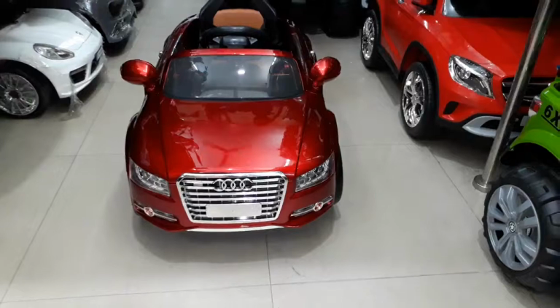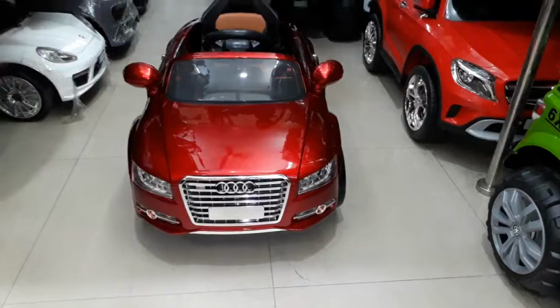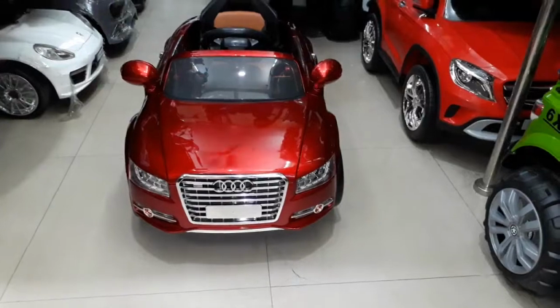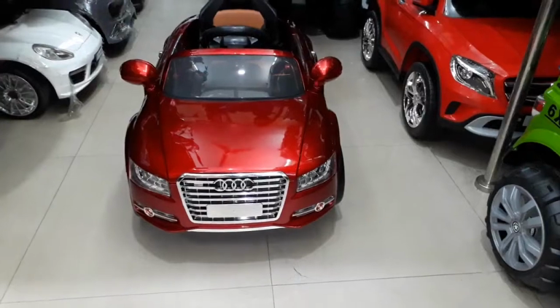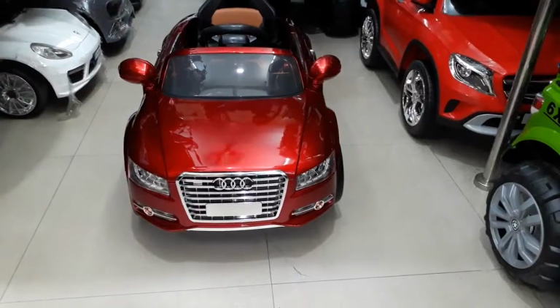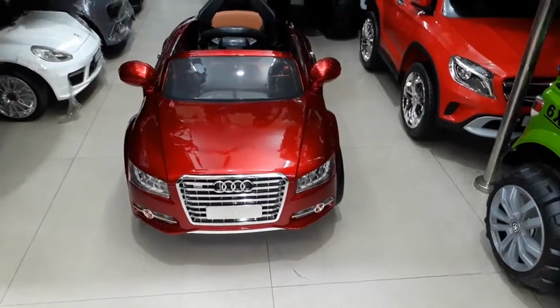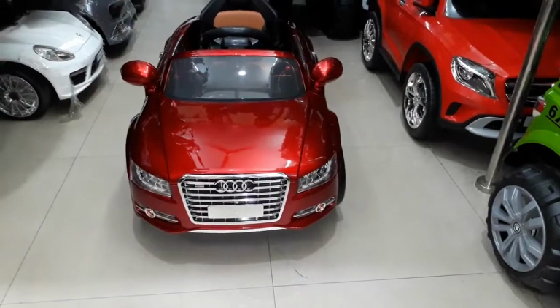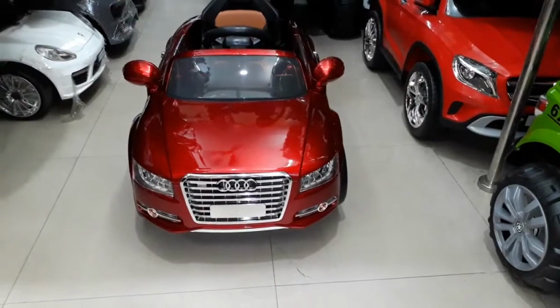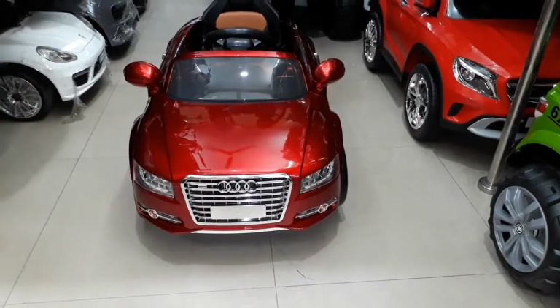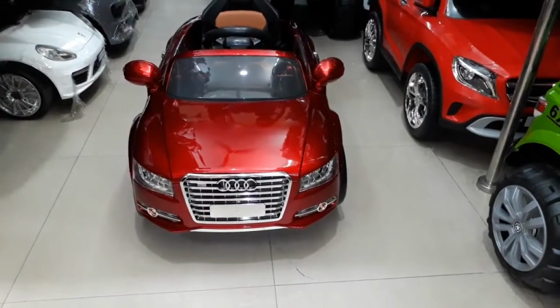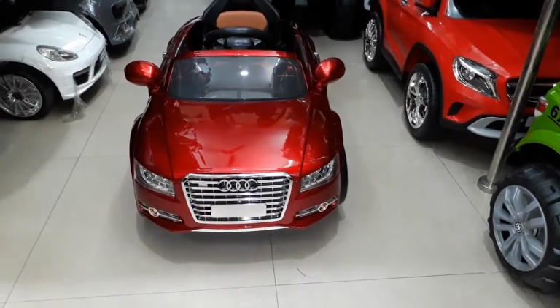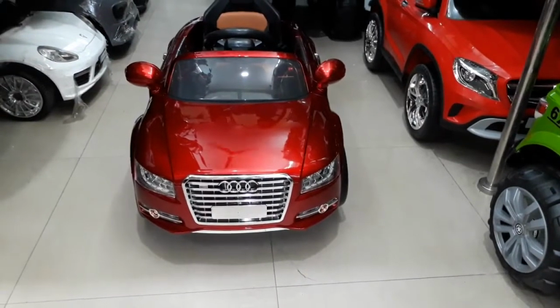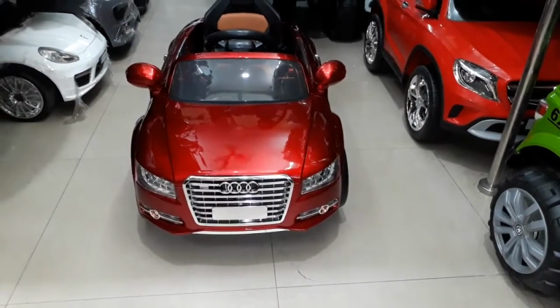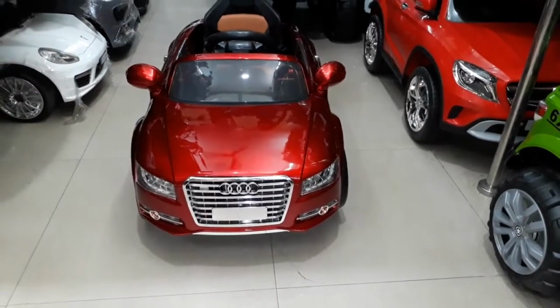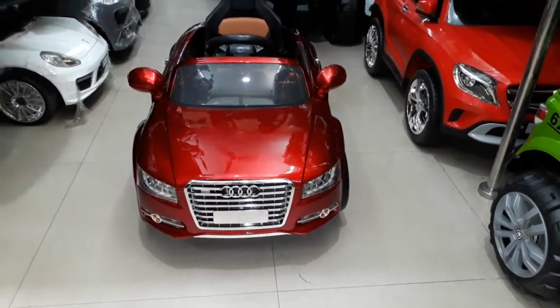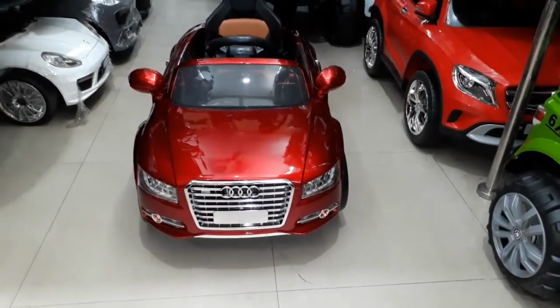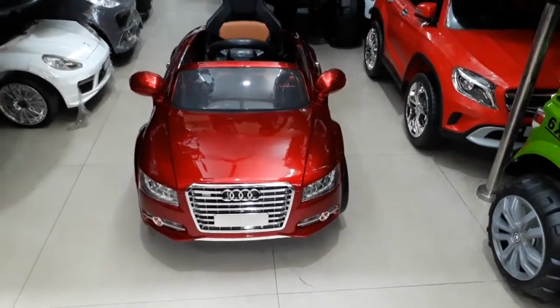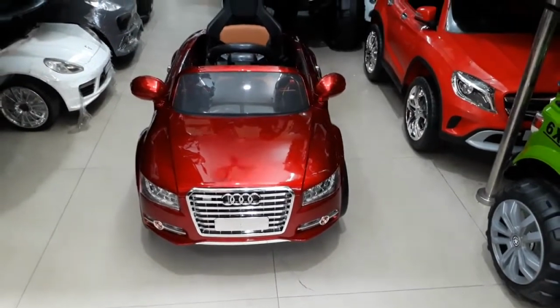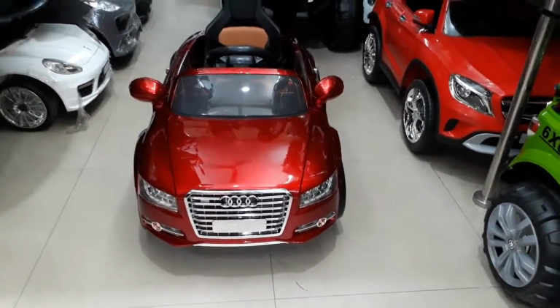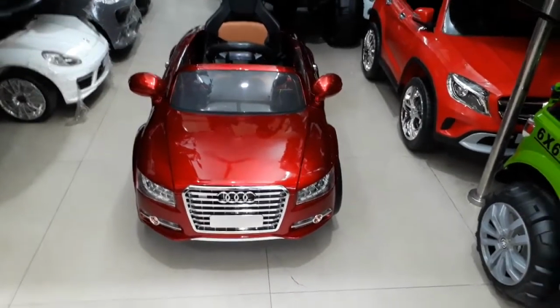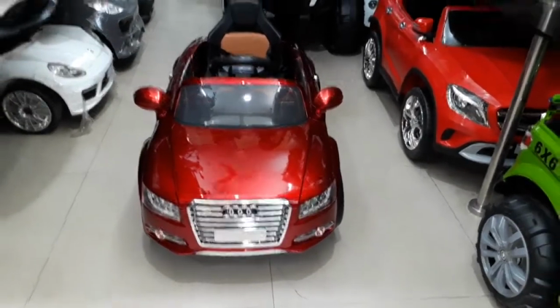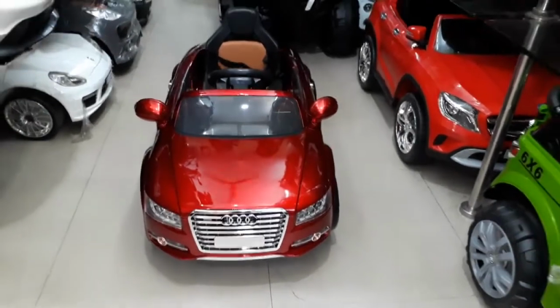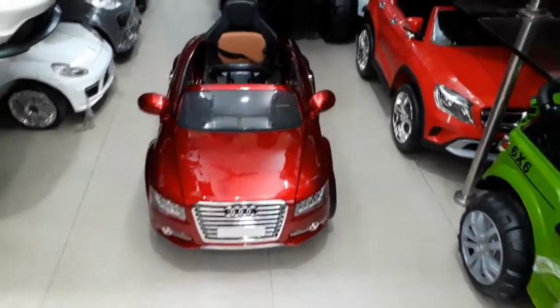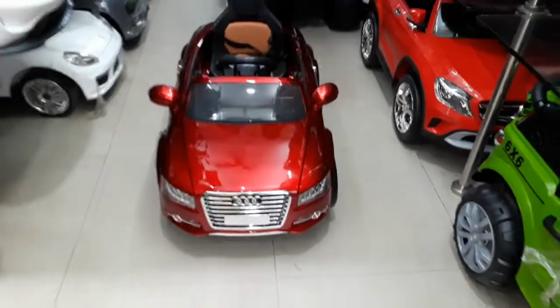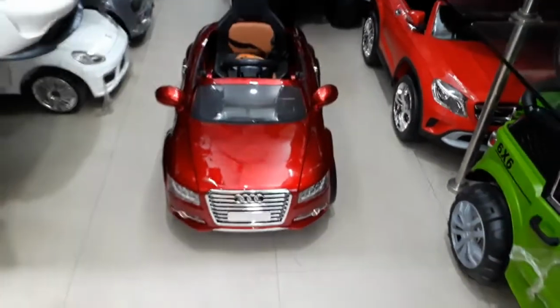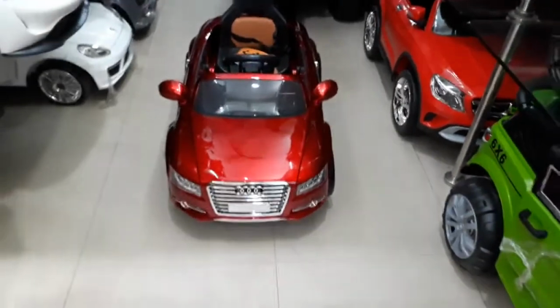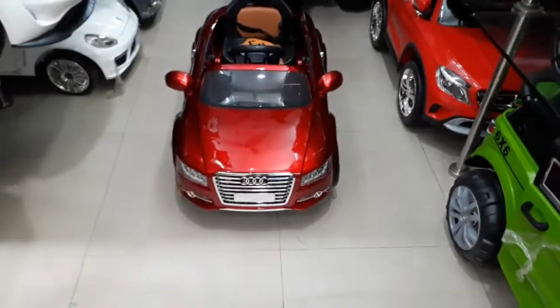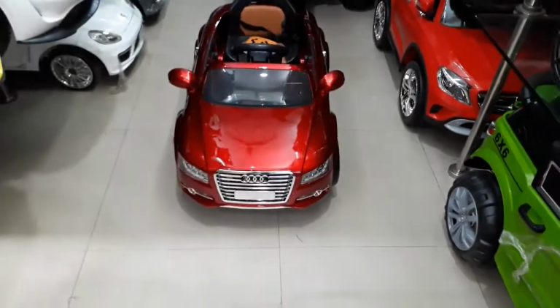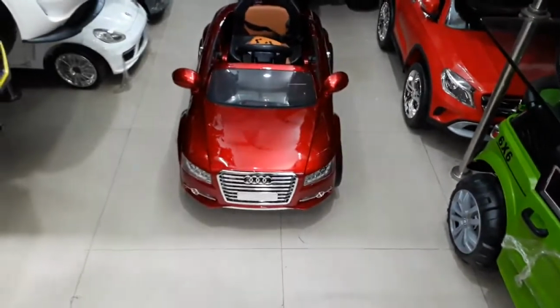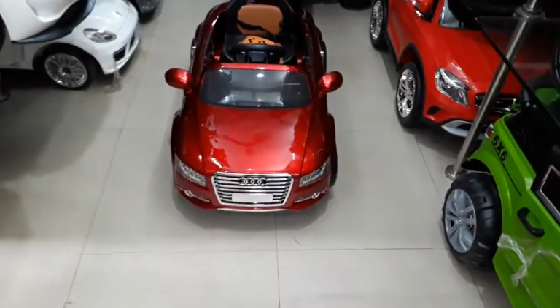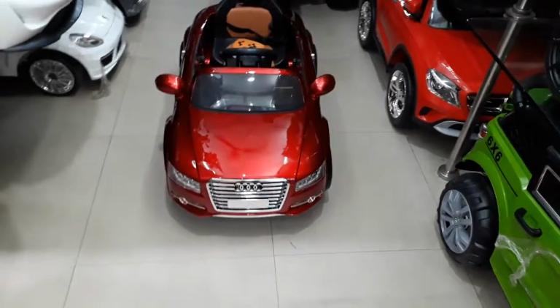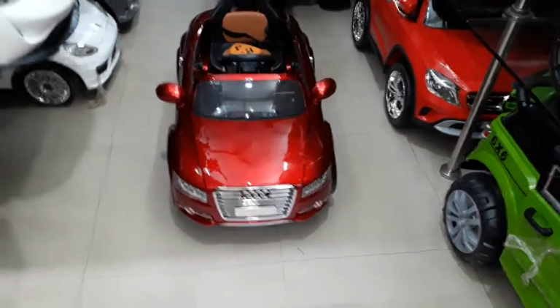New model Audi A8L, metallic color, 2 battery, 2 motor, 2.40 mode.